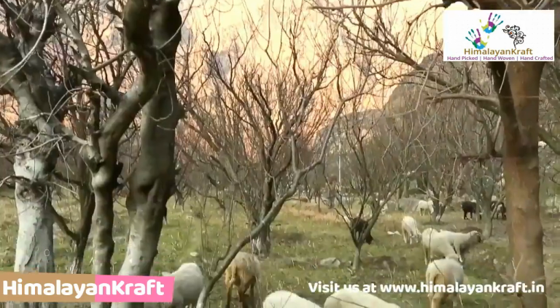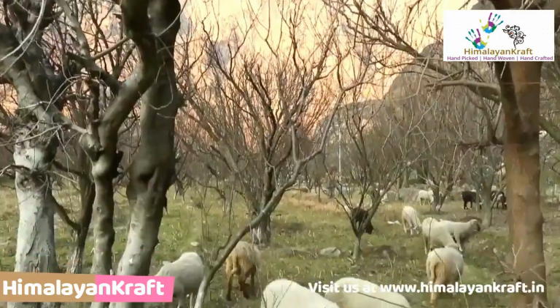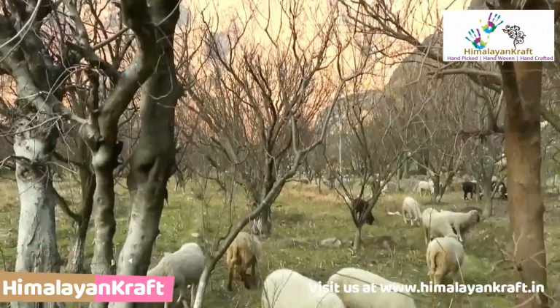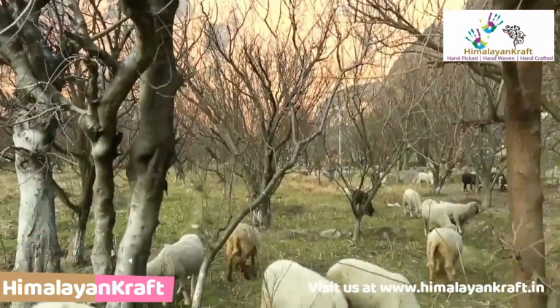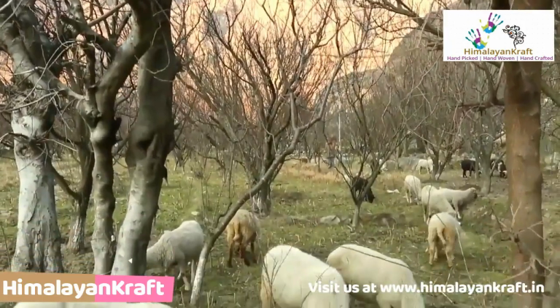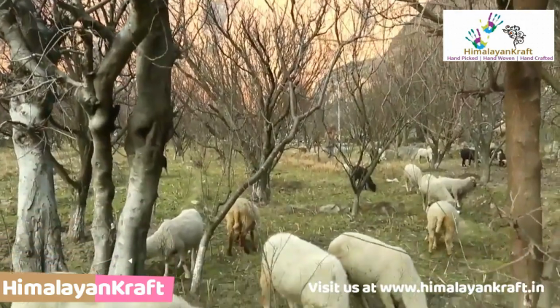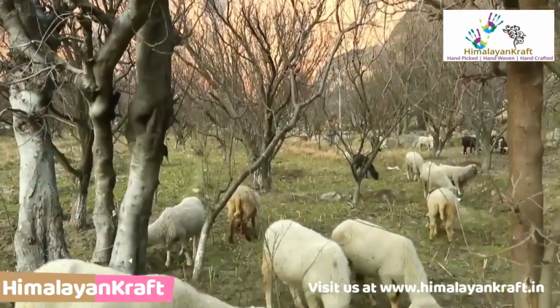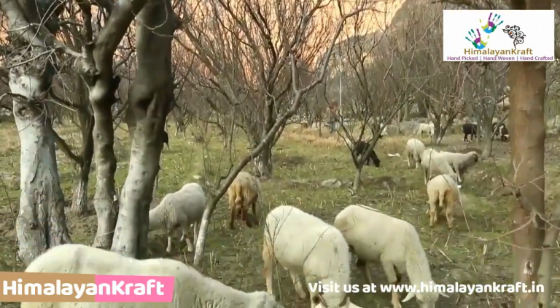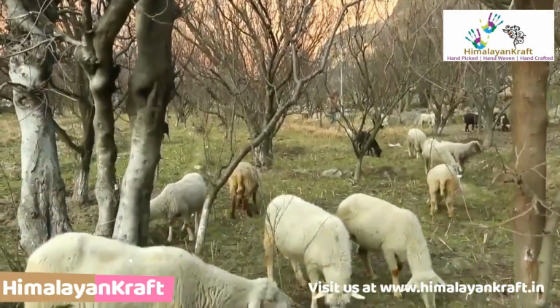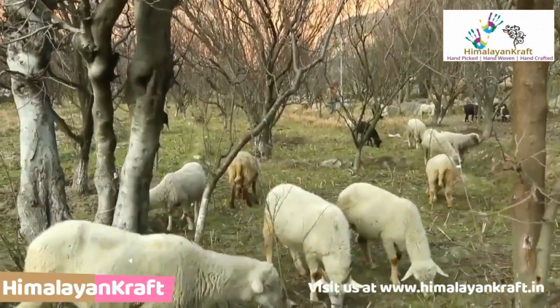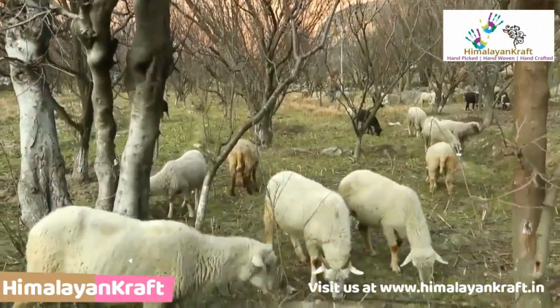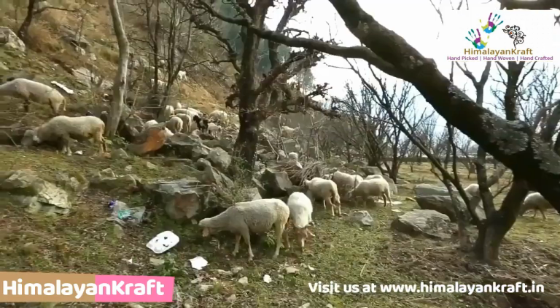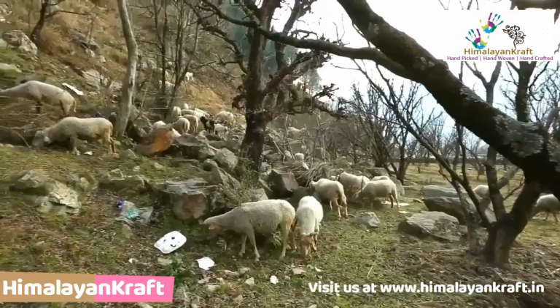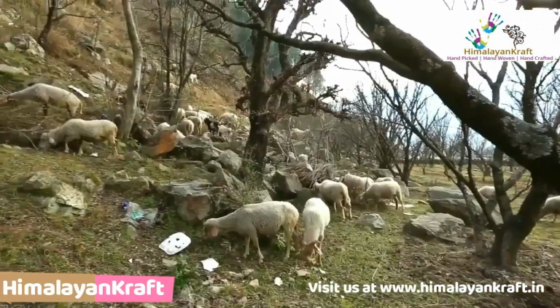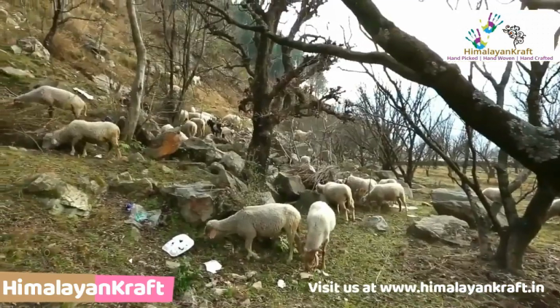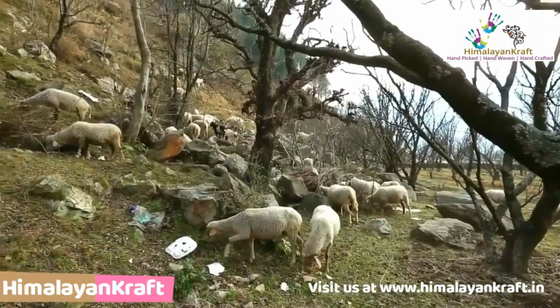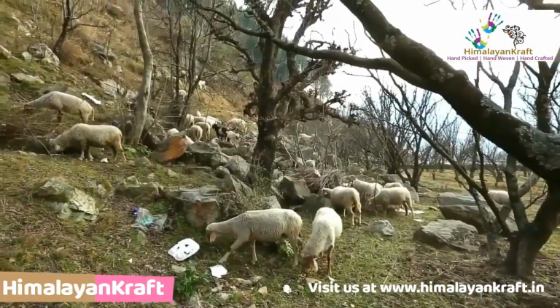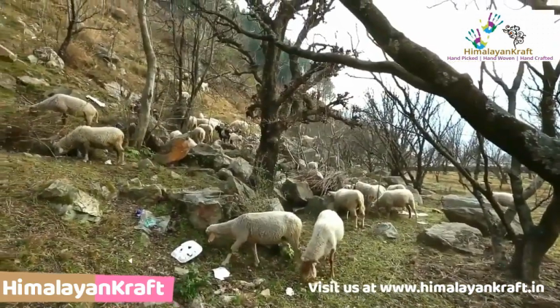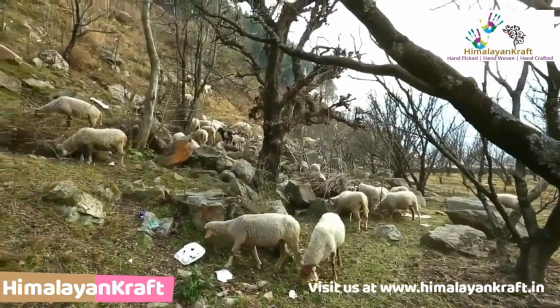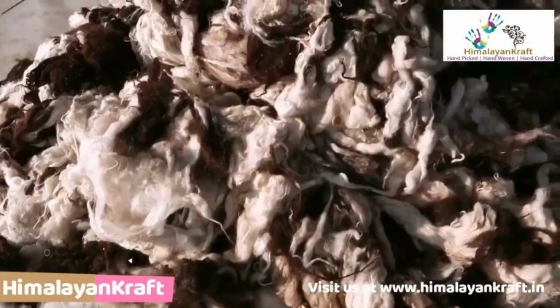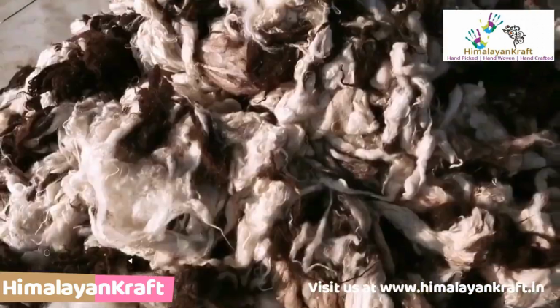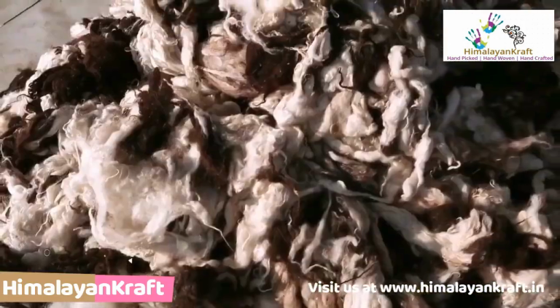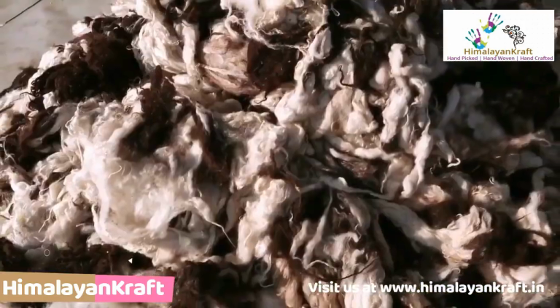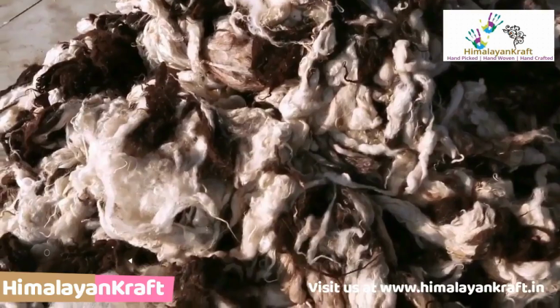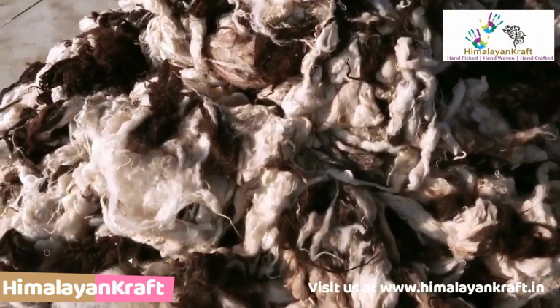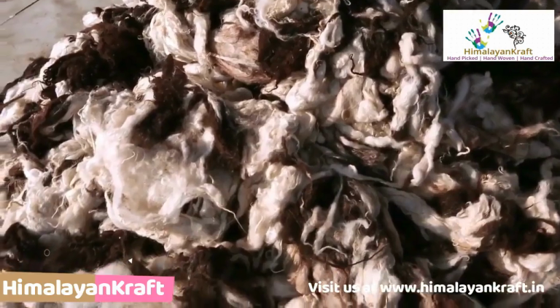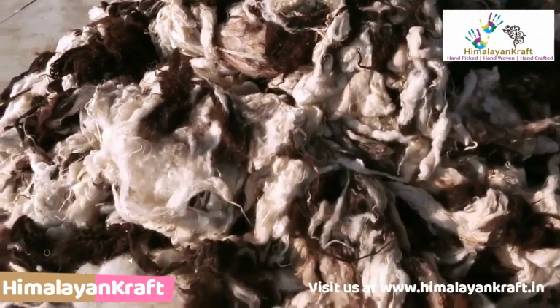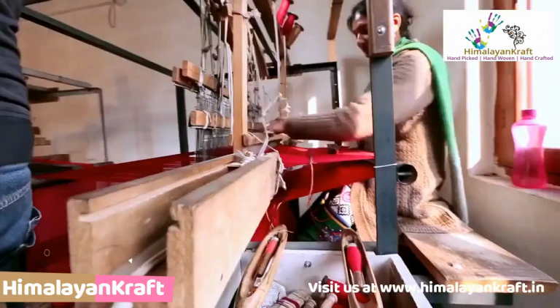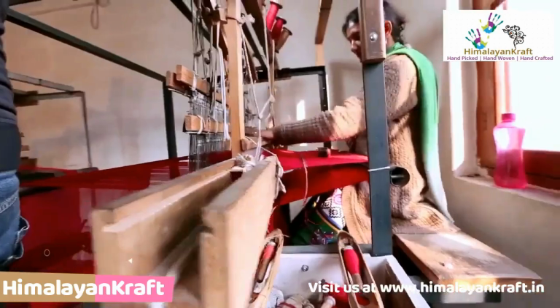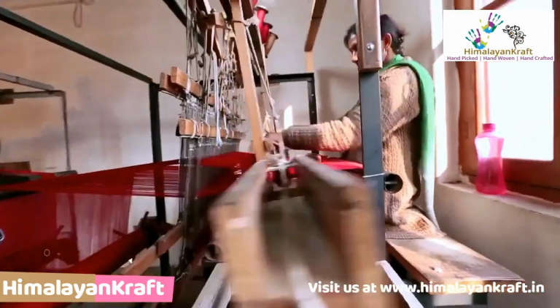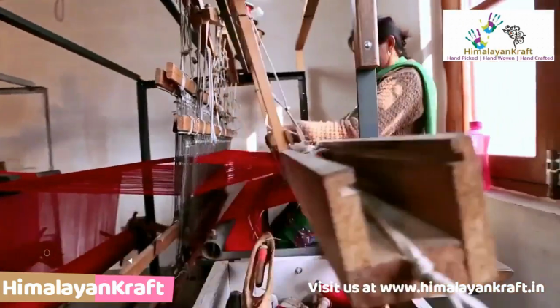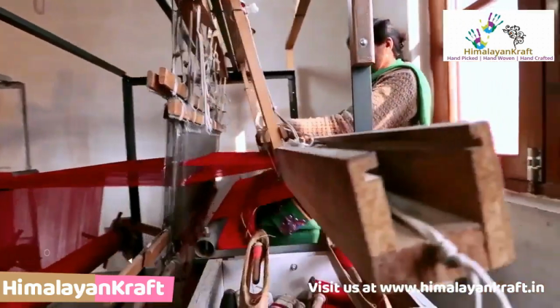Primarily for this reason, people here raise sheep and make woolen clothes from its body hair.